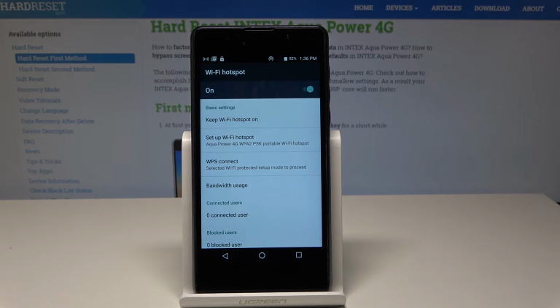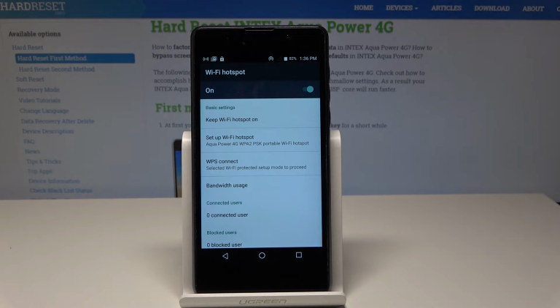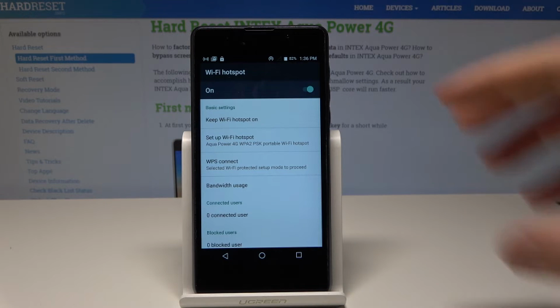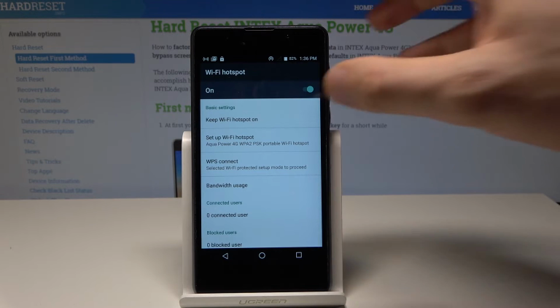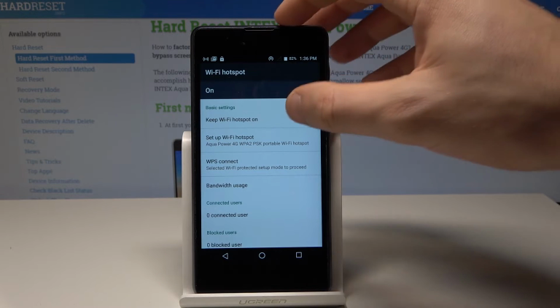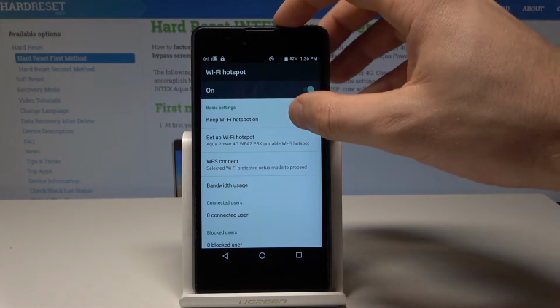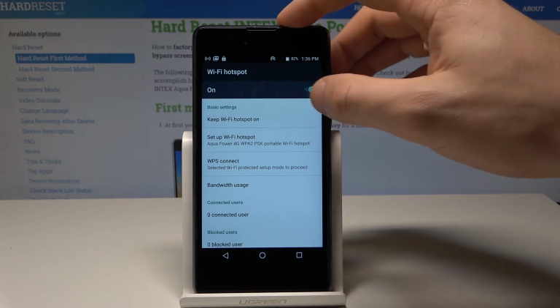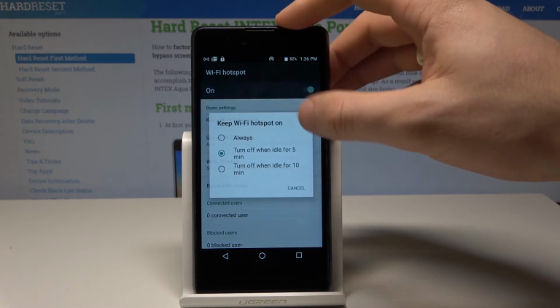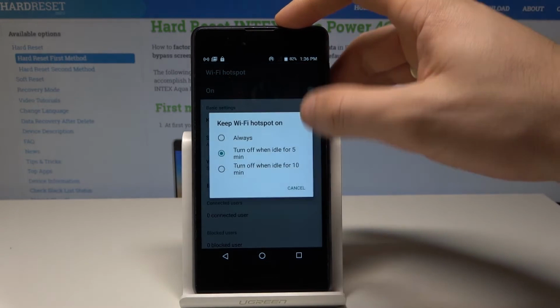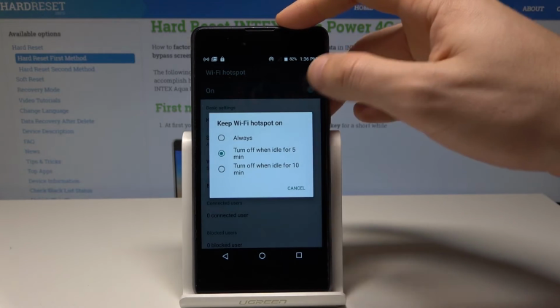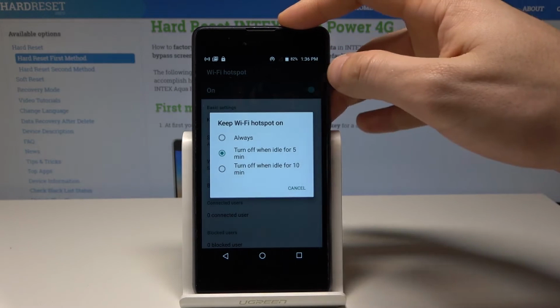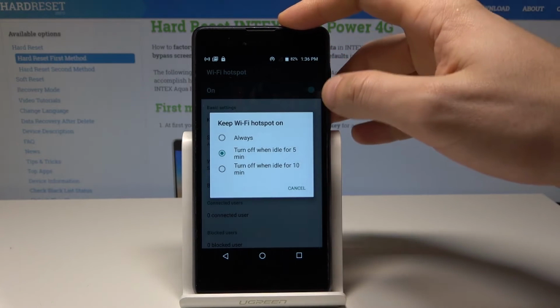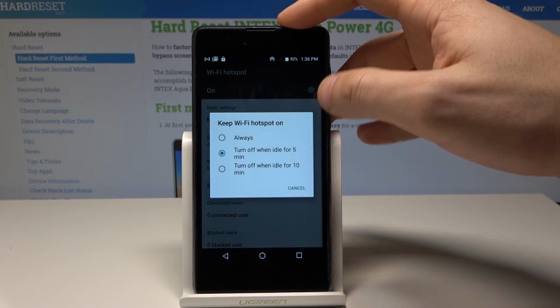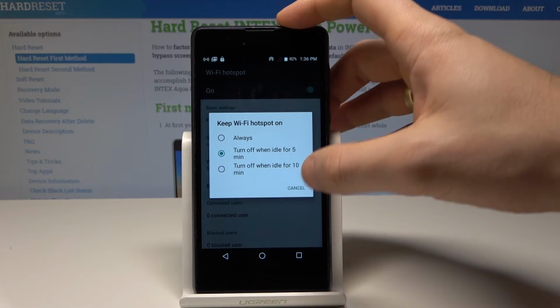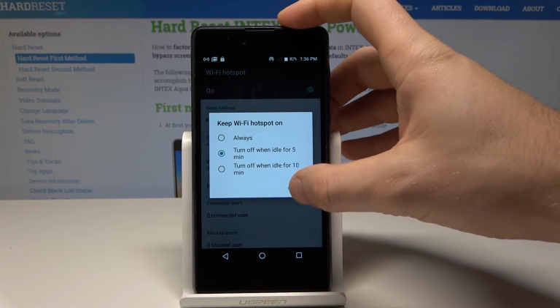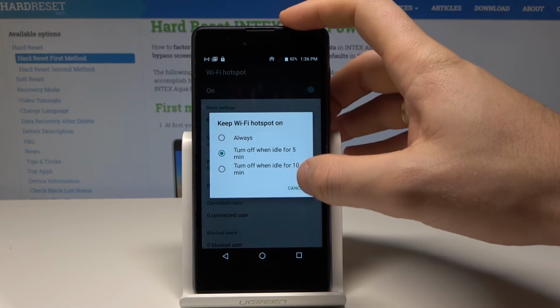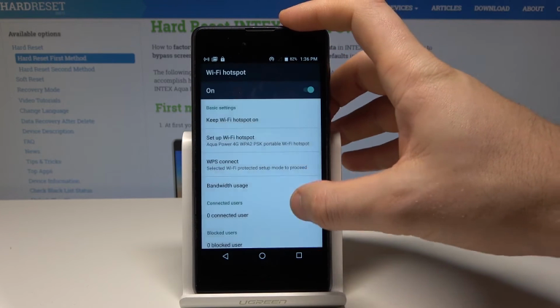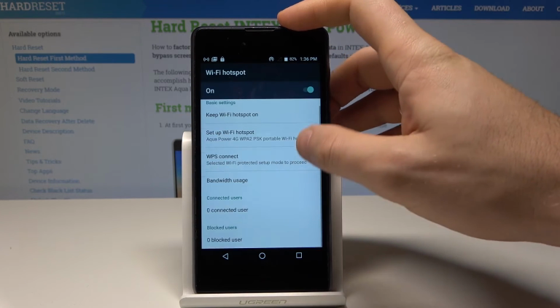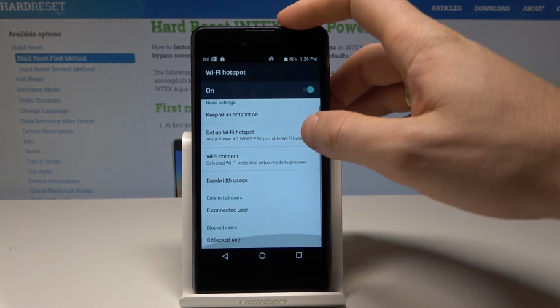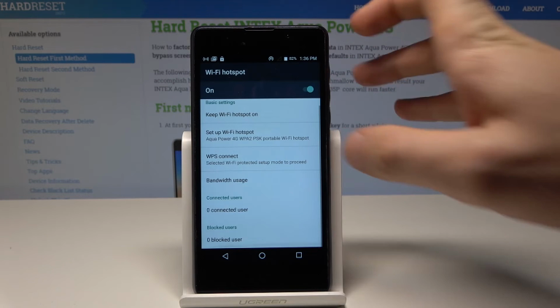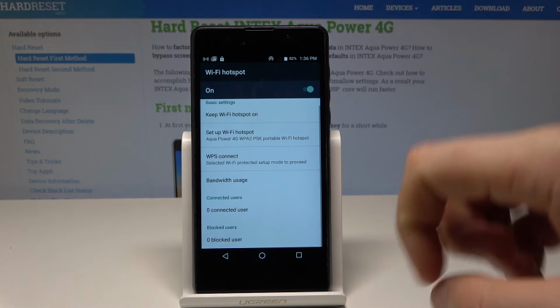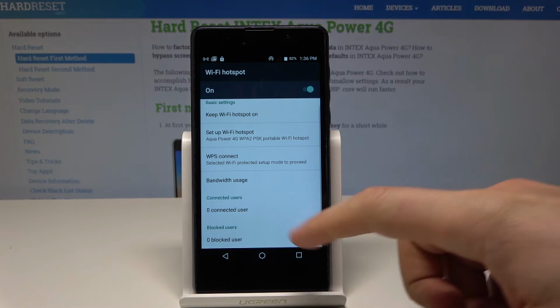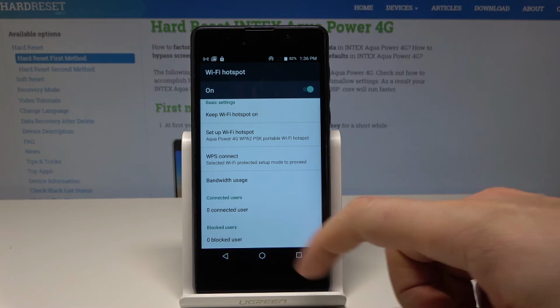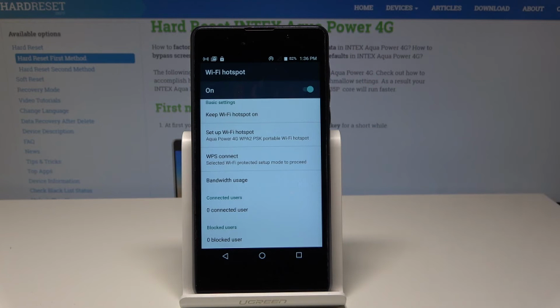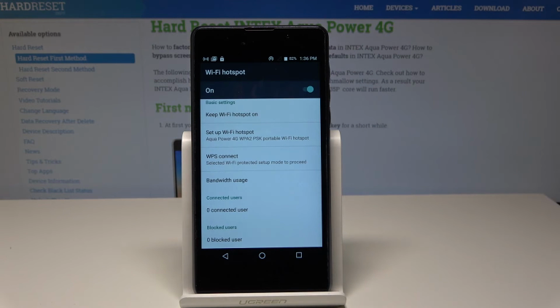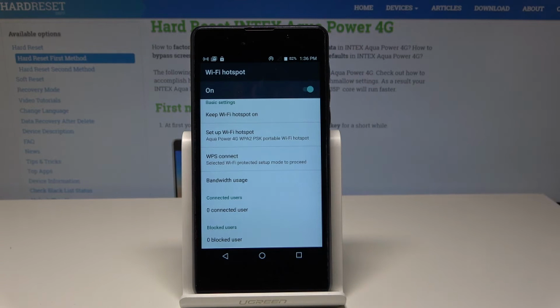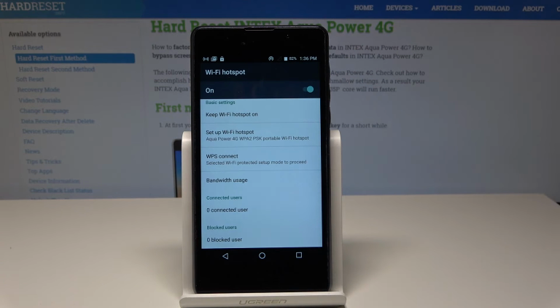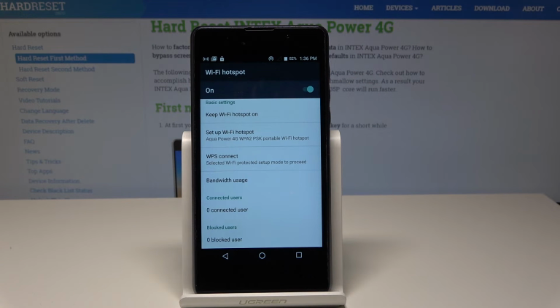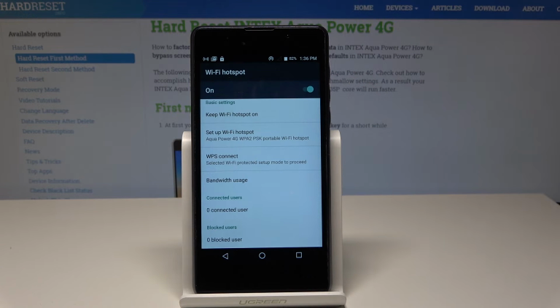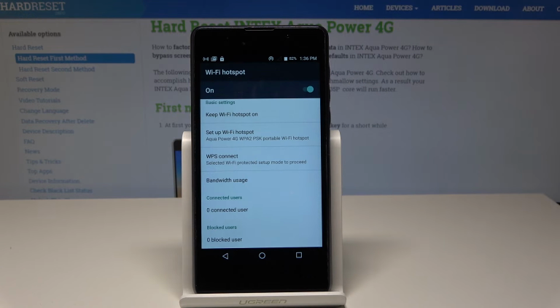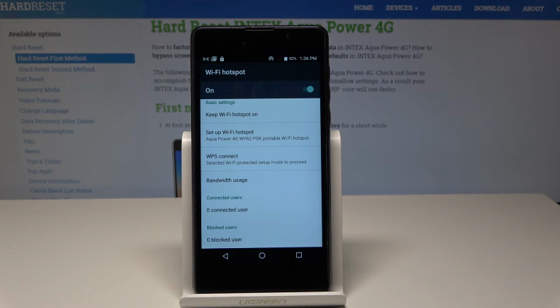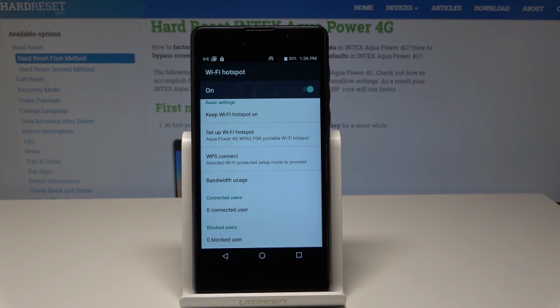Here you can also keep the Wi-Fi hotspot active for an exact period of time, and you can also view the connected users and blocked users.